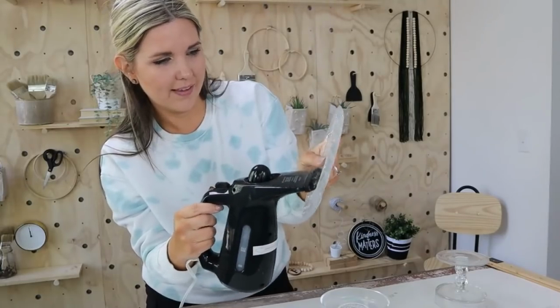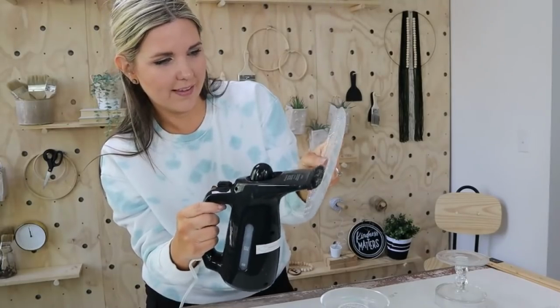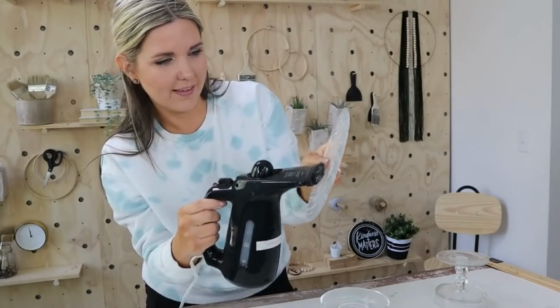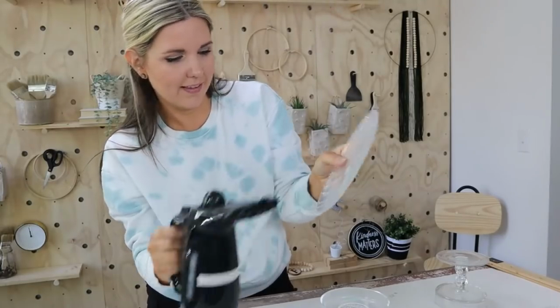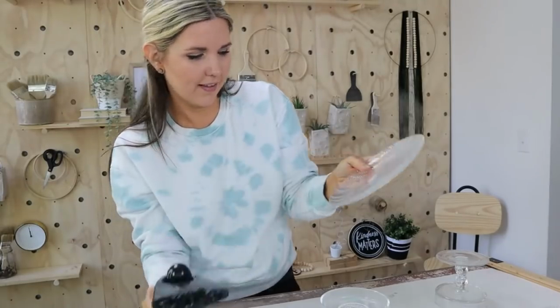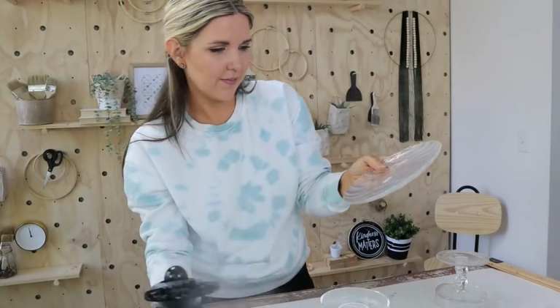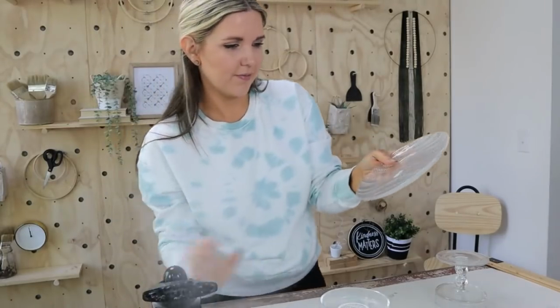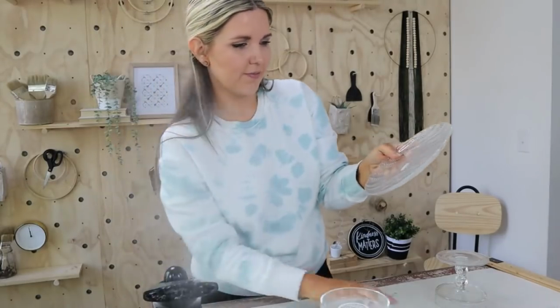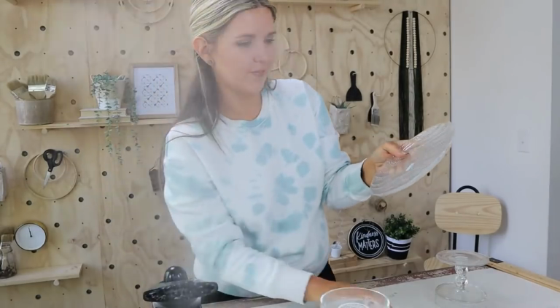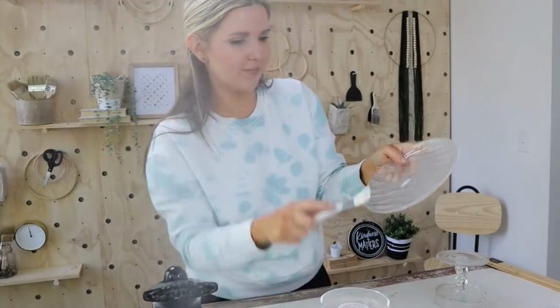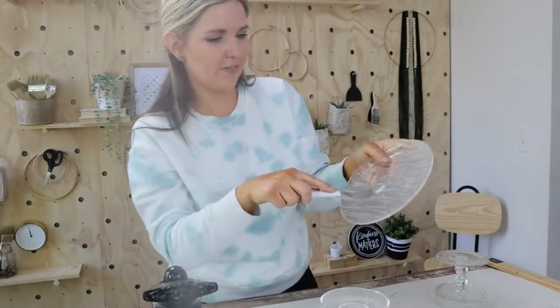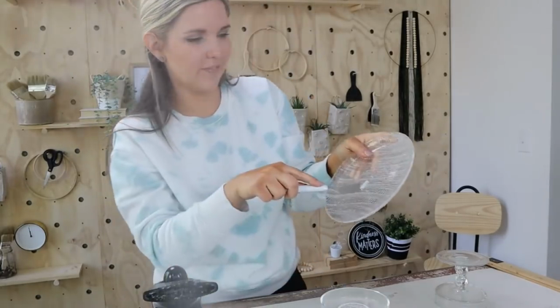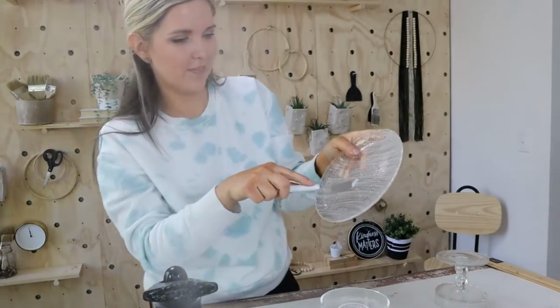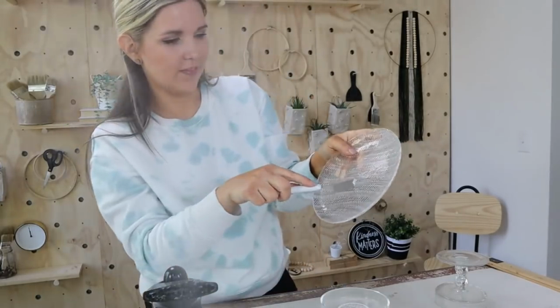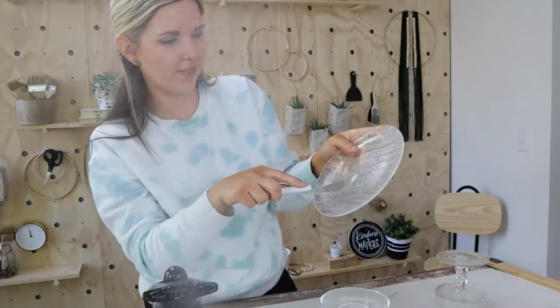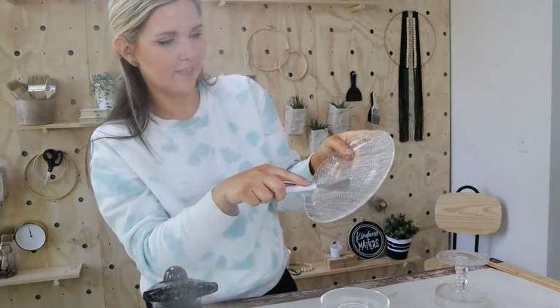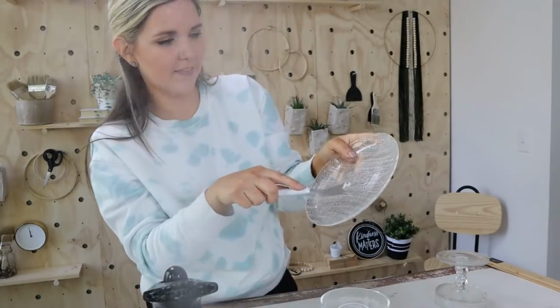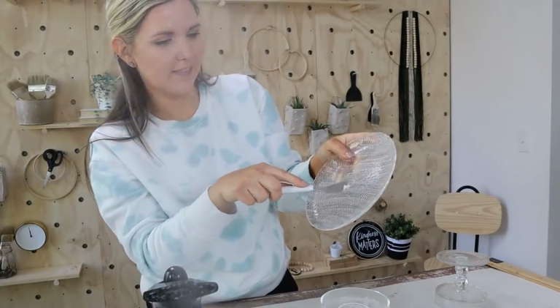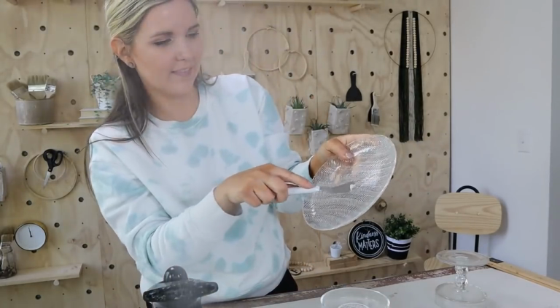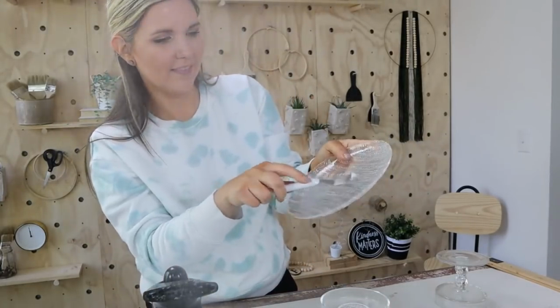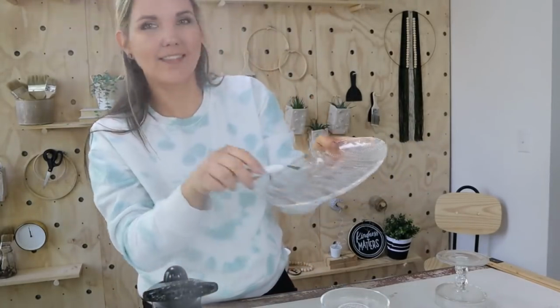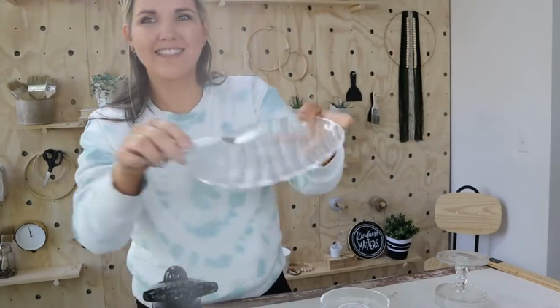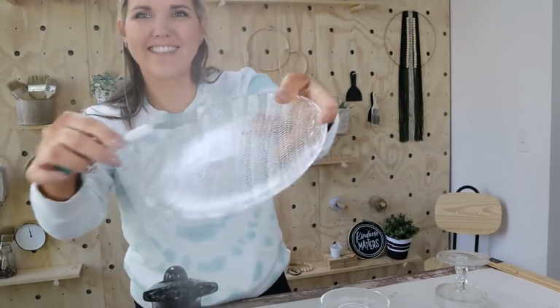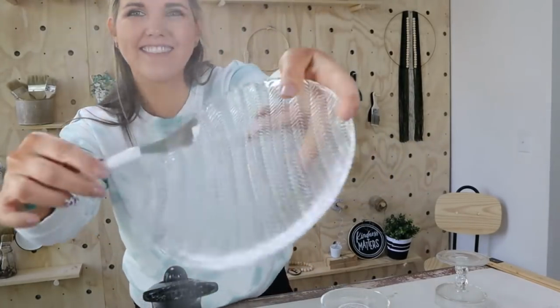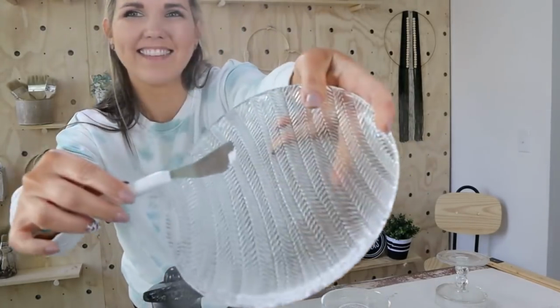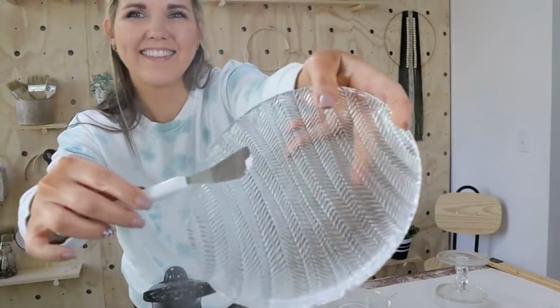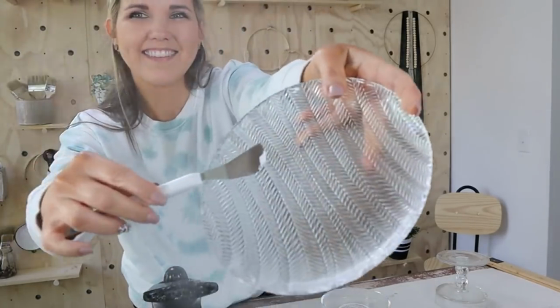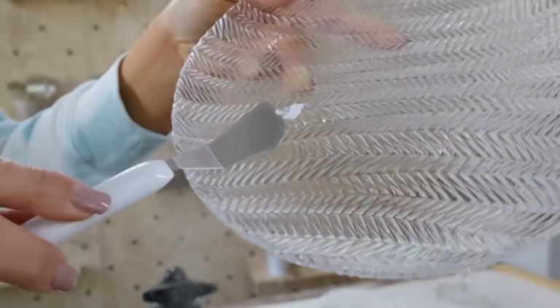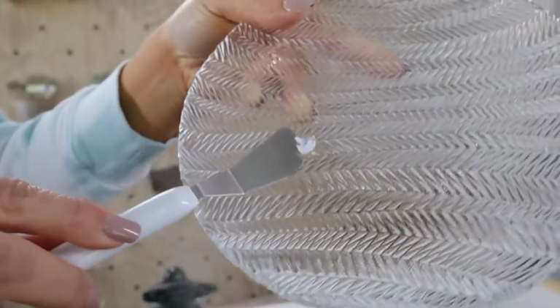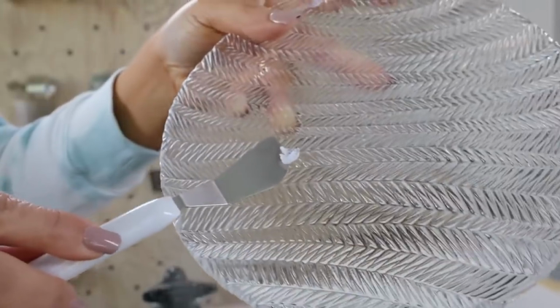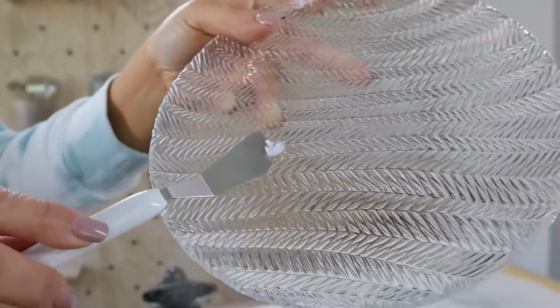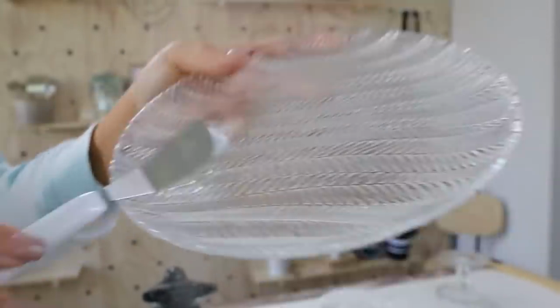After that, all the adhesive basically just lifts off easily. You could easily peel it off or scrape it off.